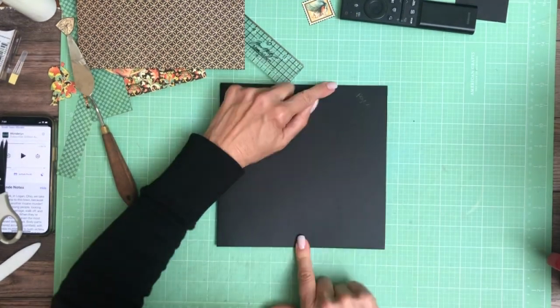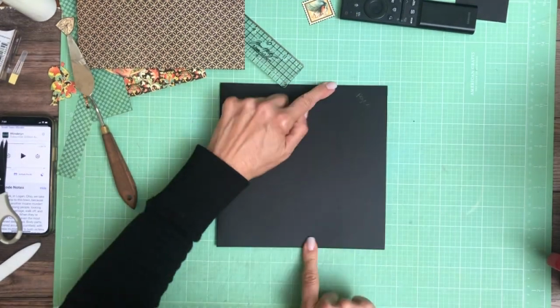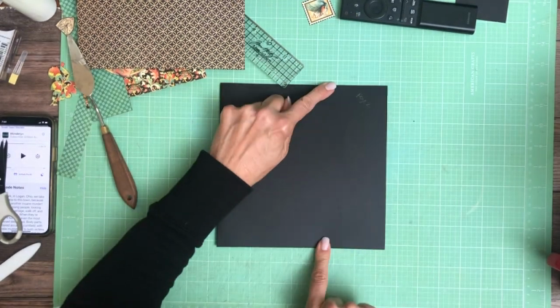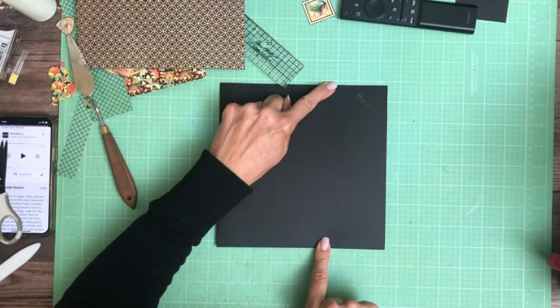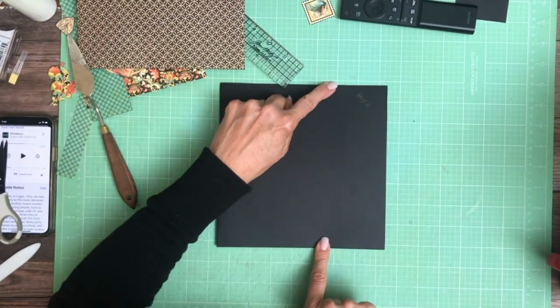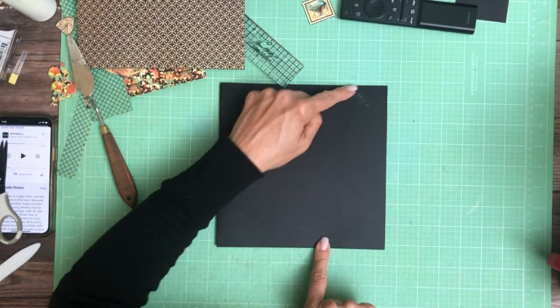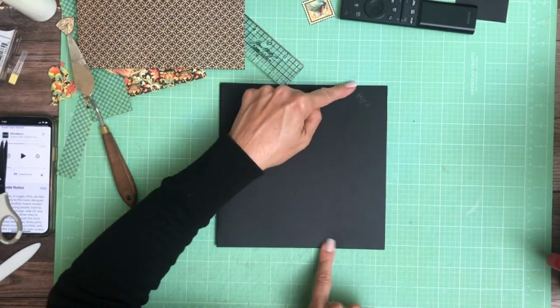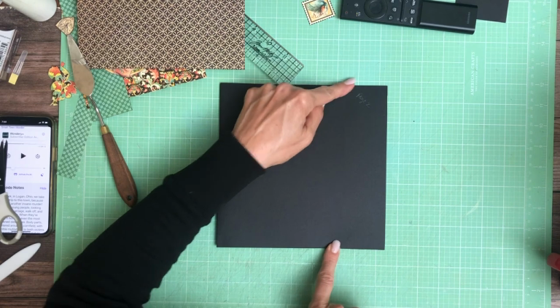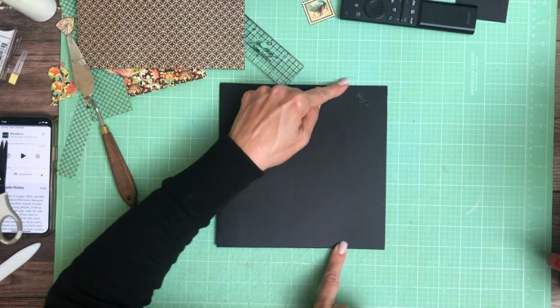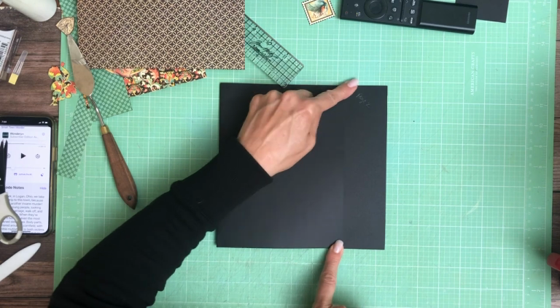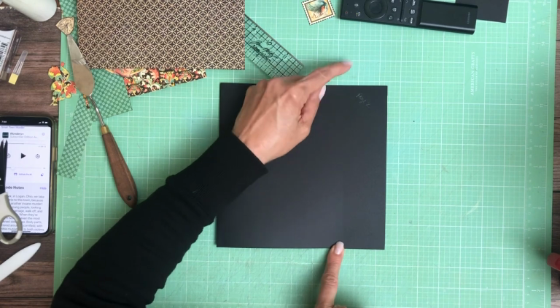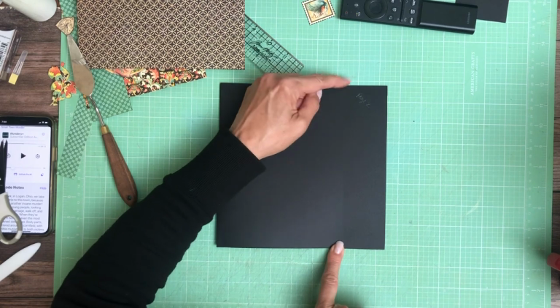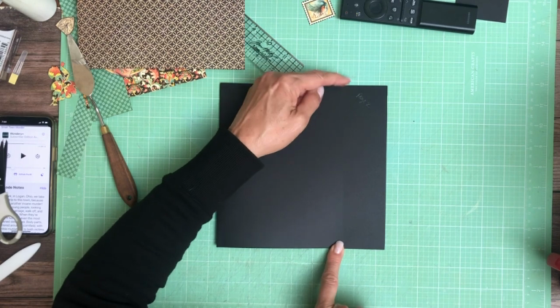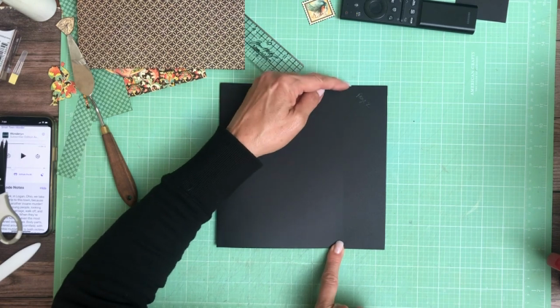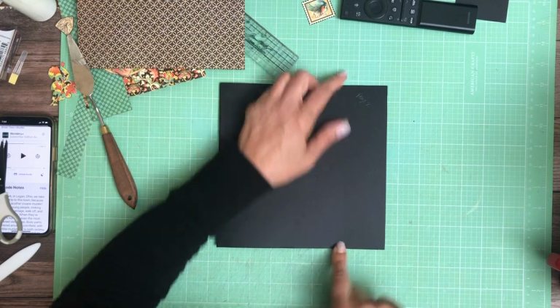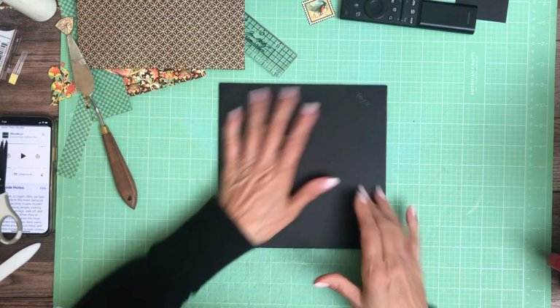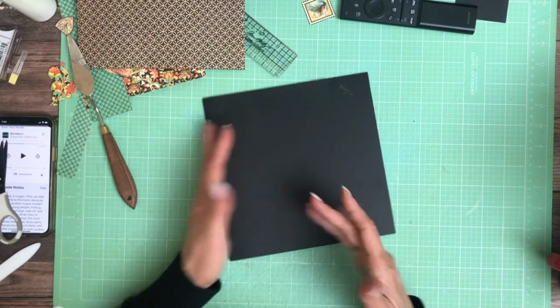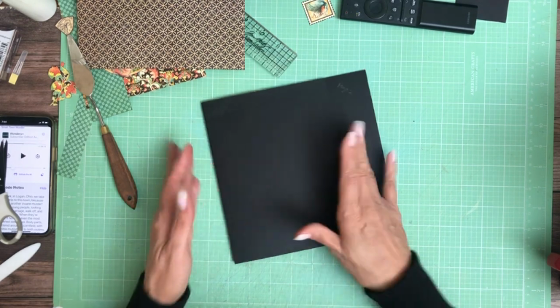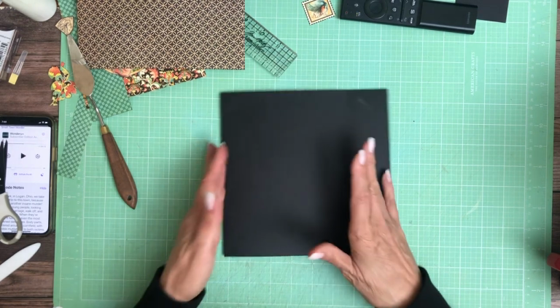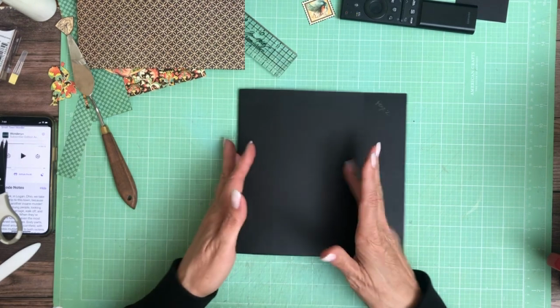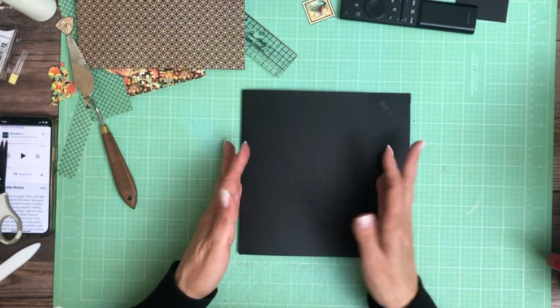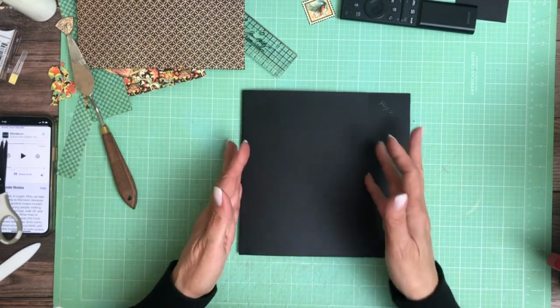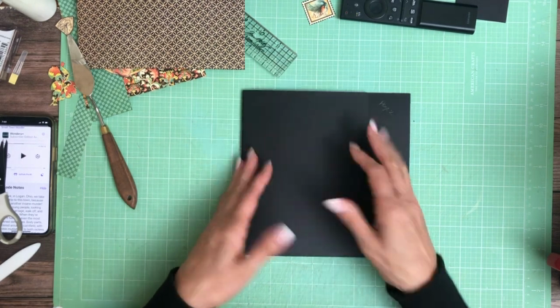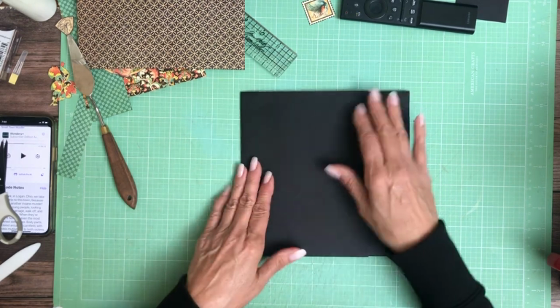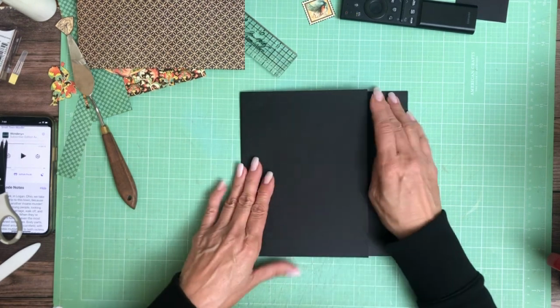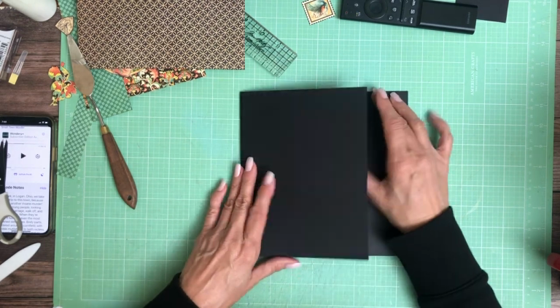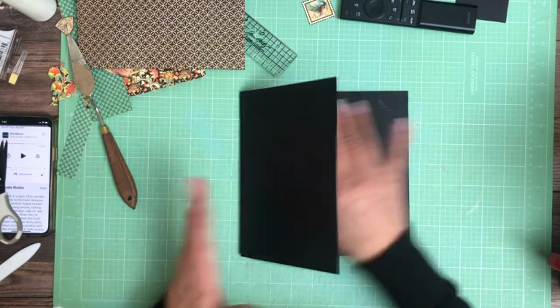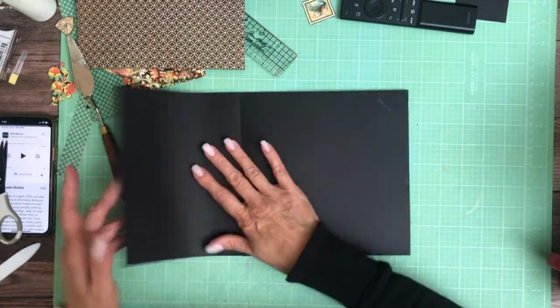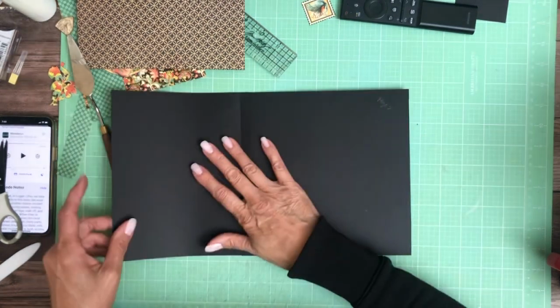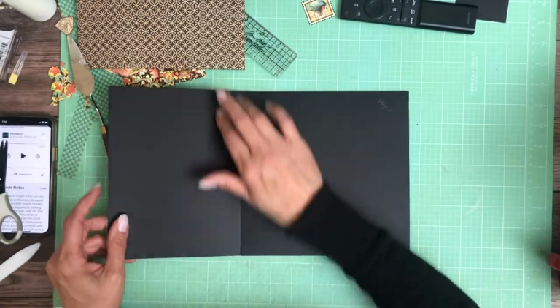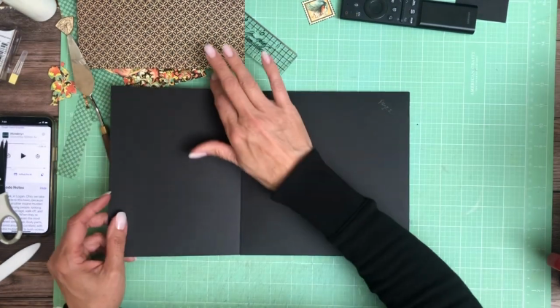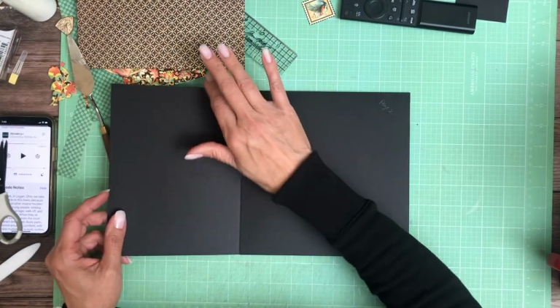Way better. I was seeing this hanging off the edge a little bit. Now it's better.